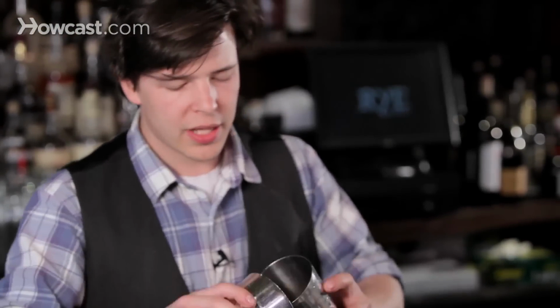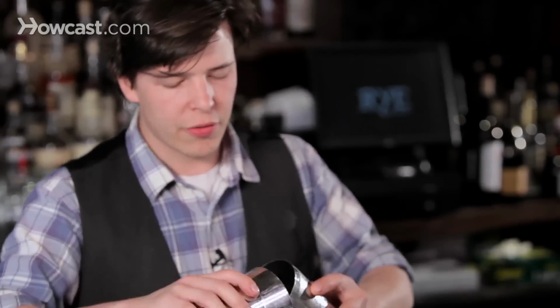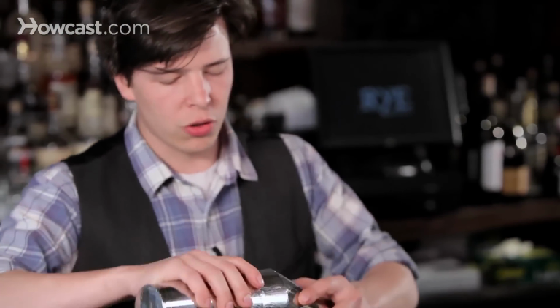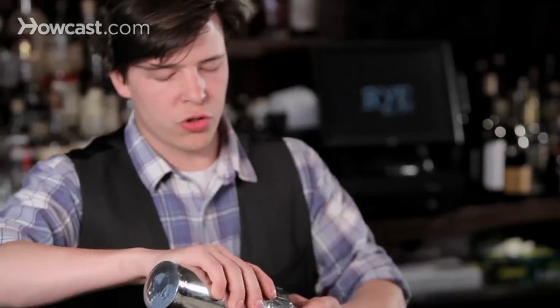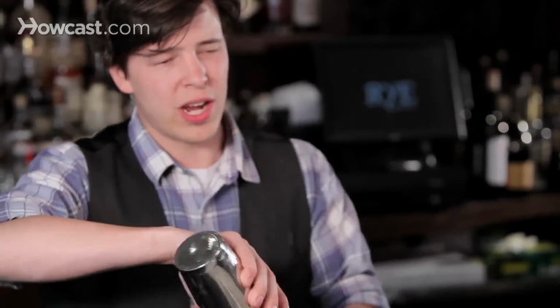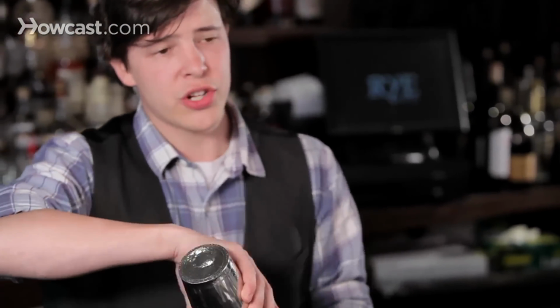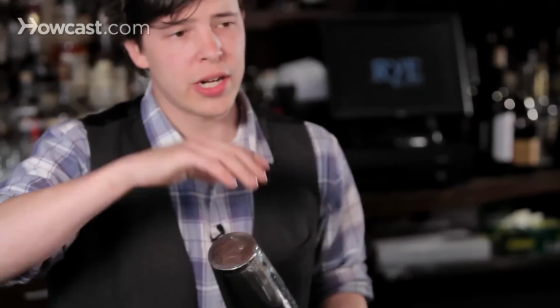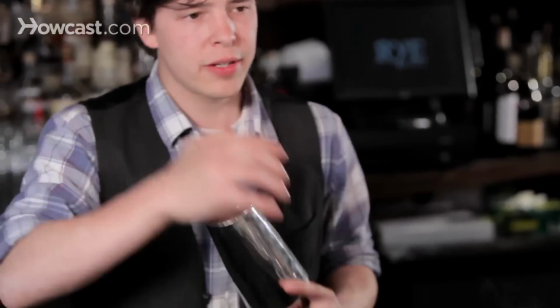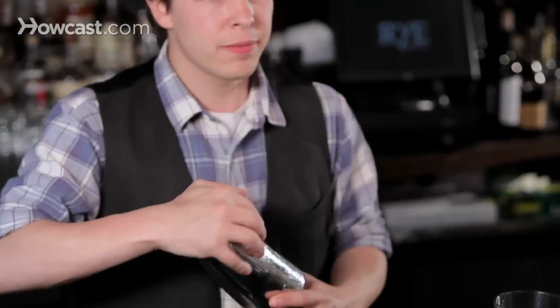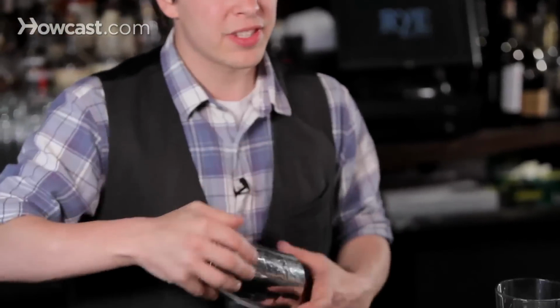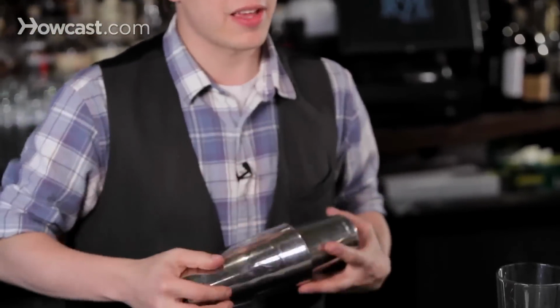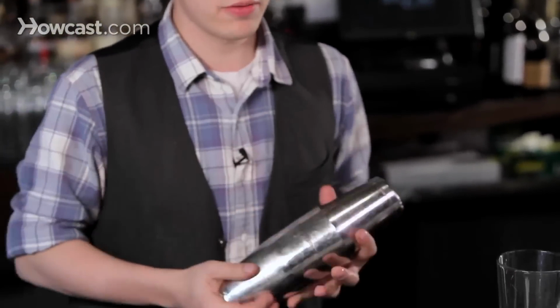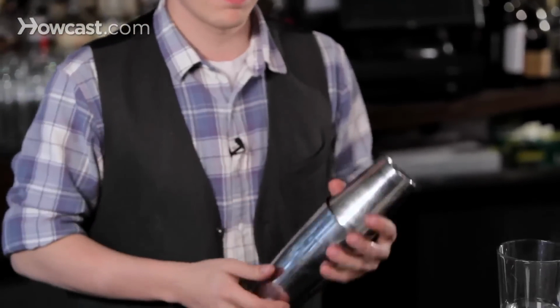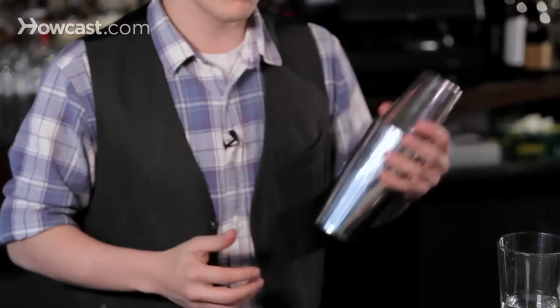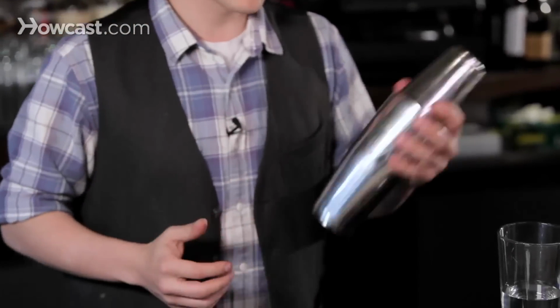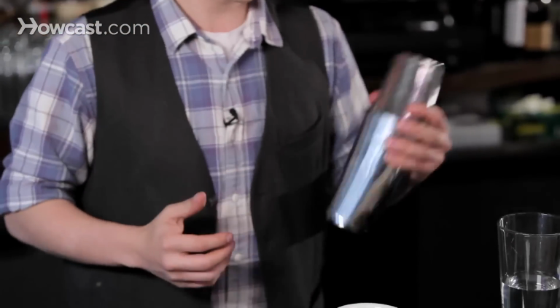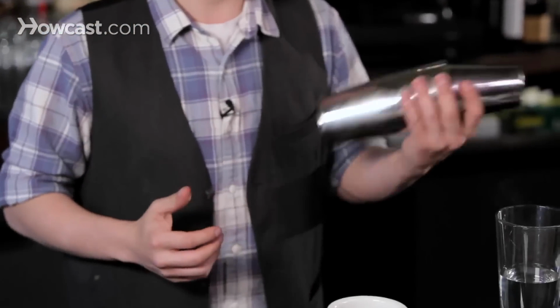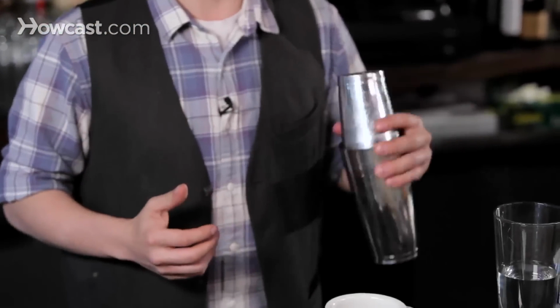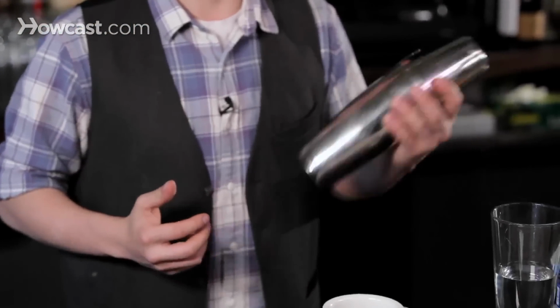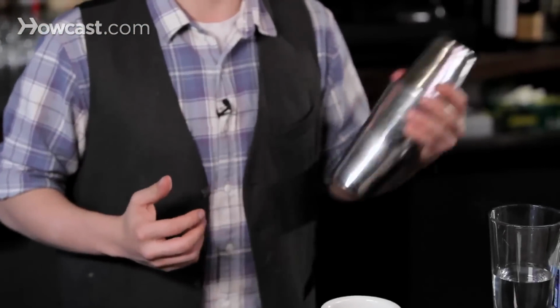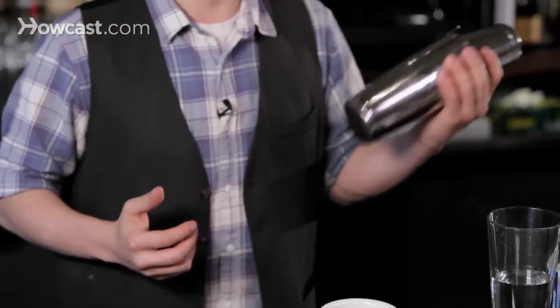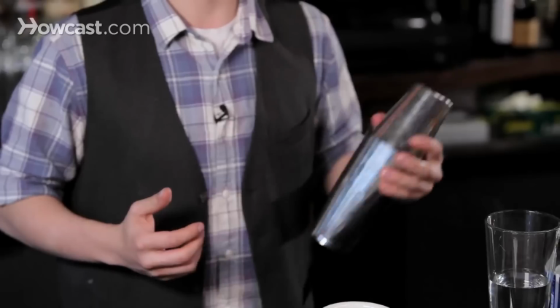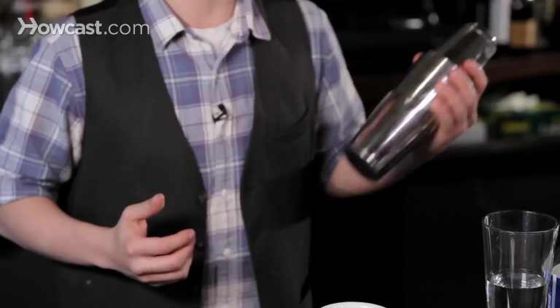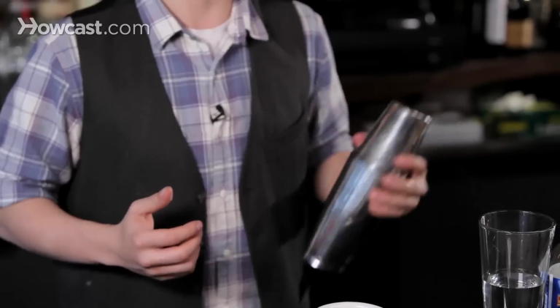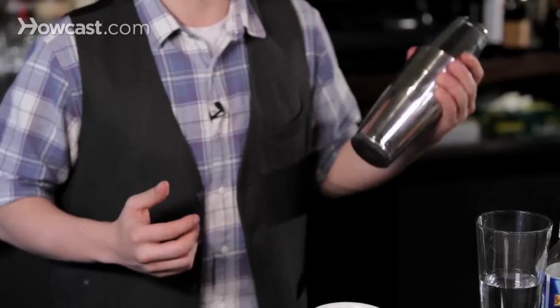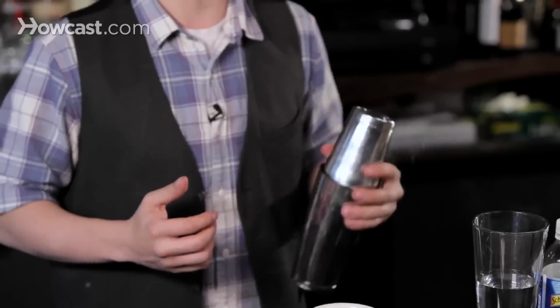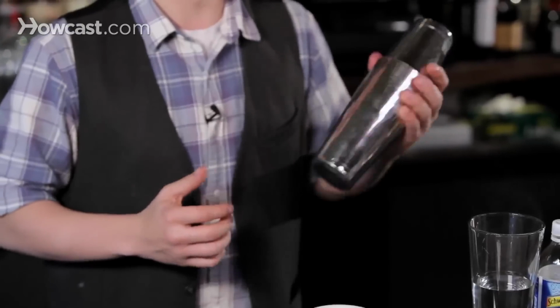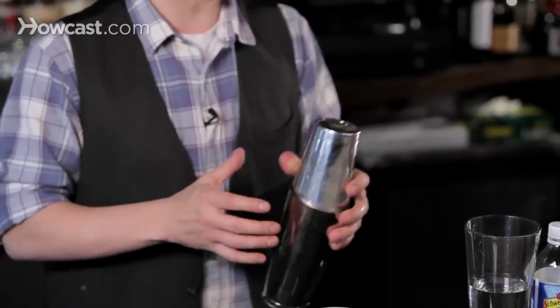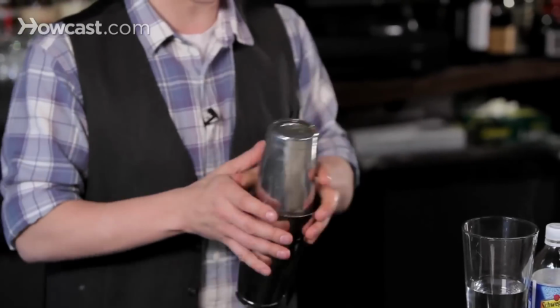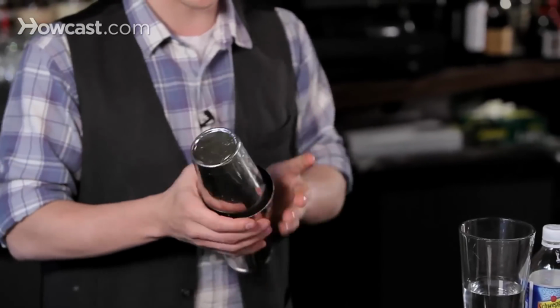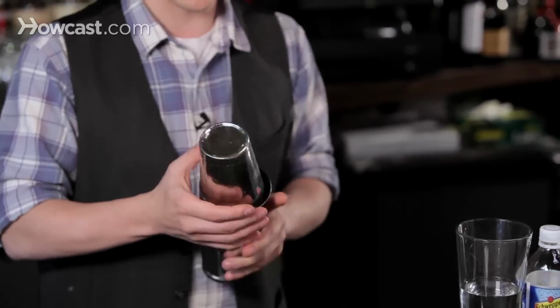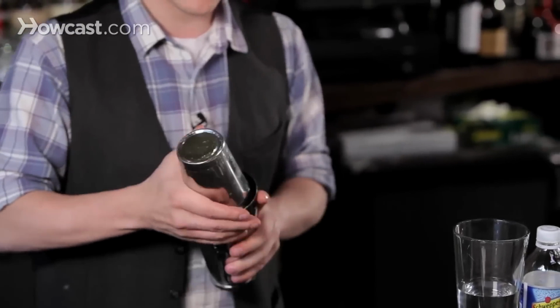Give it a little dry shake together, which is strictly optional — it's just faster when I'm doing it during service.